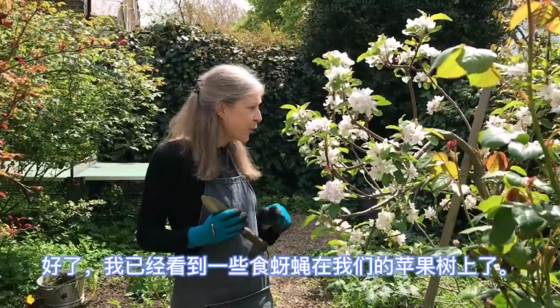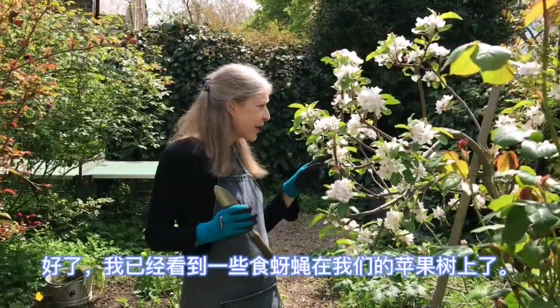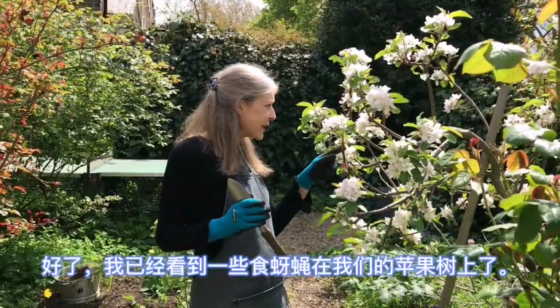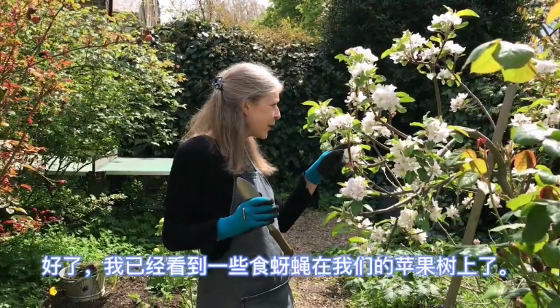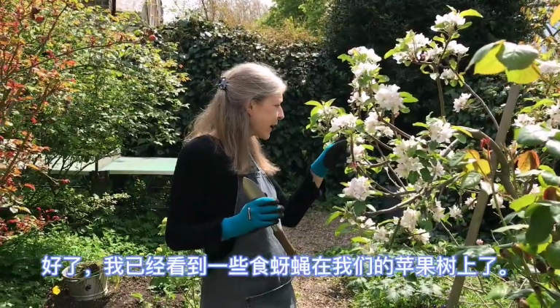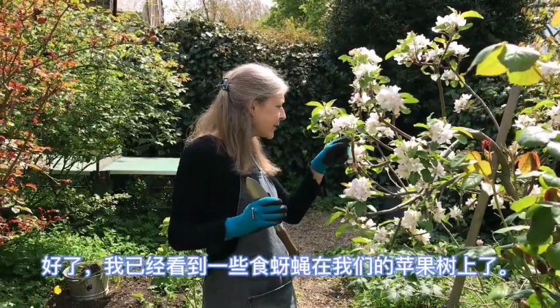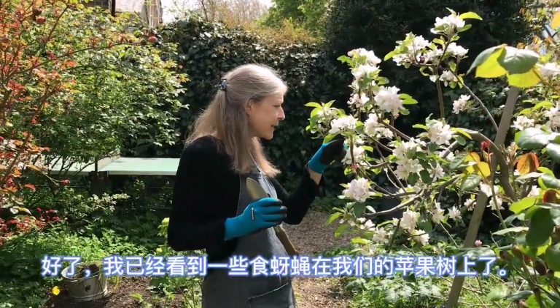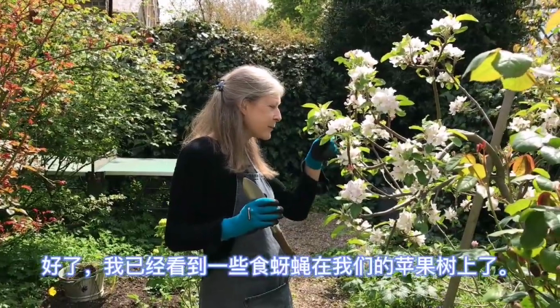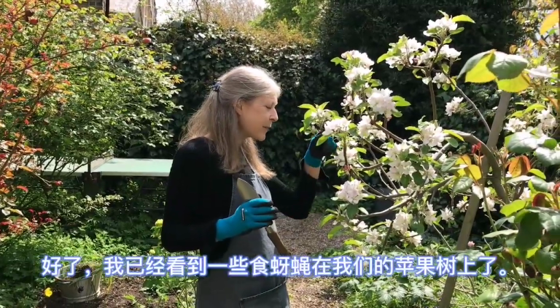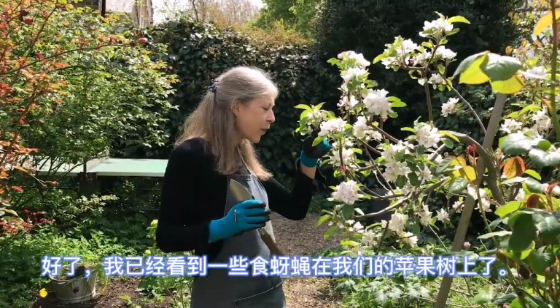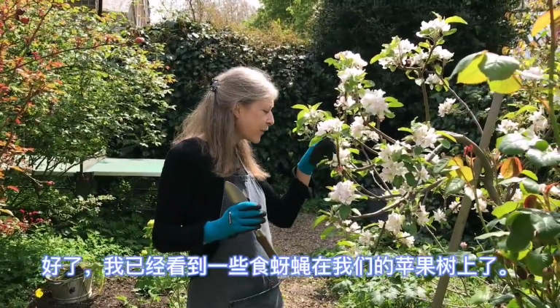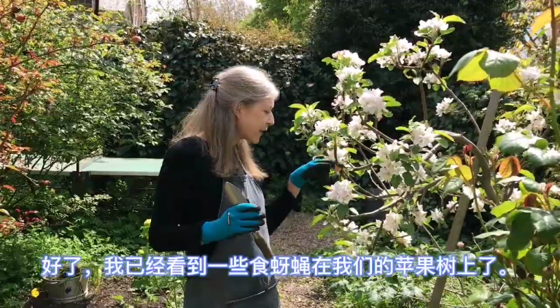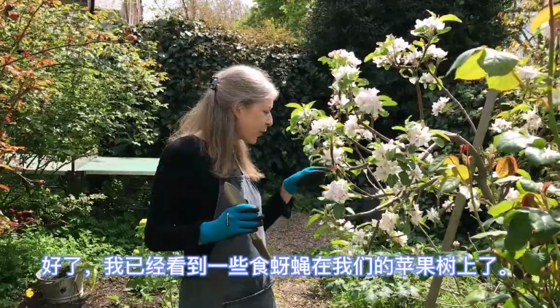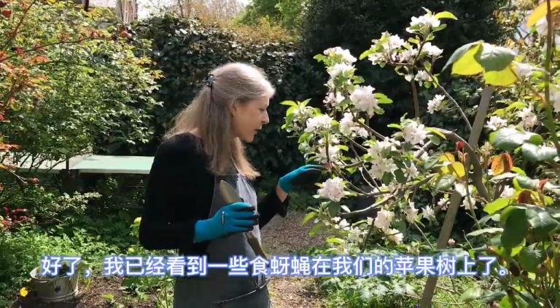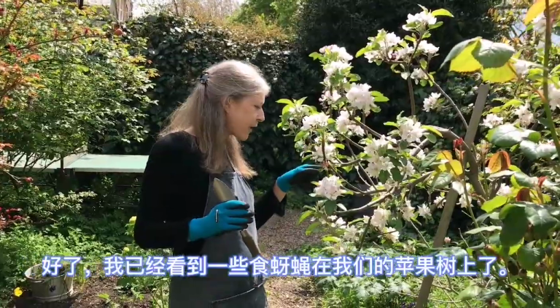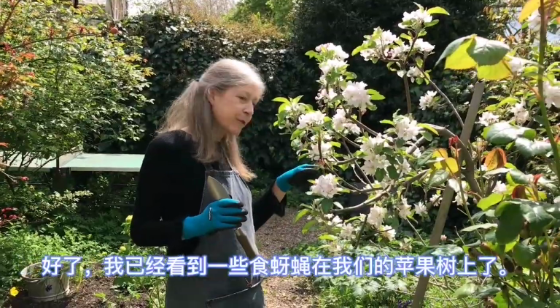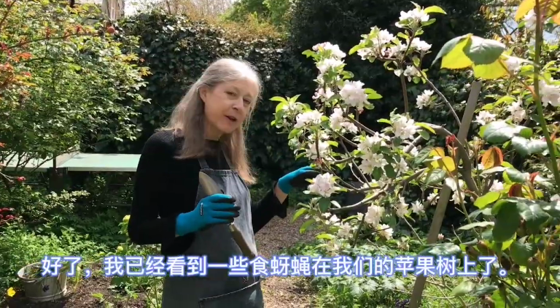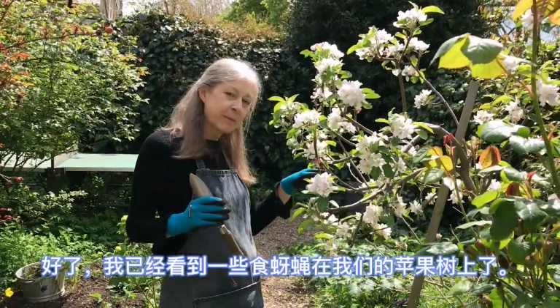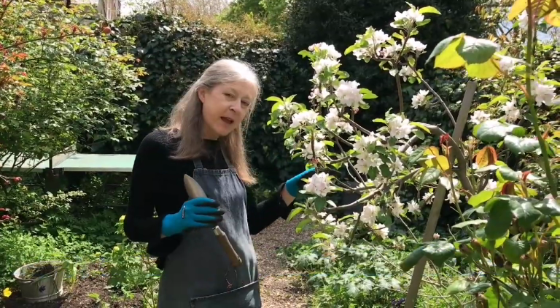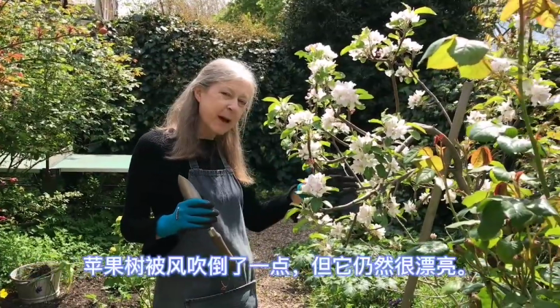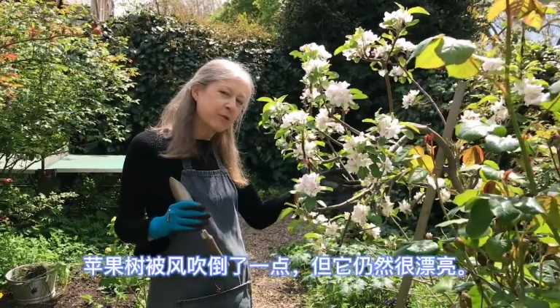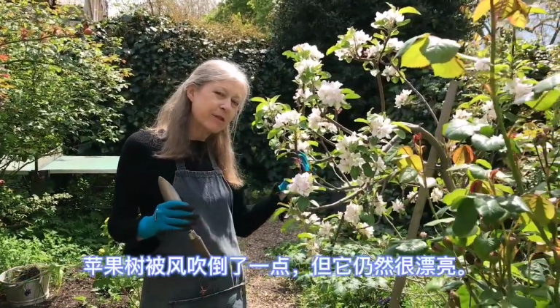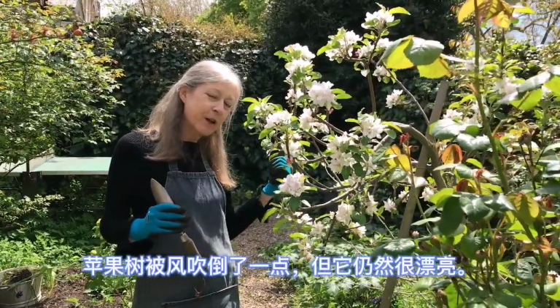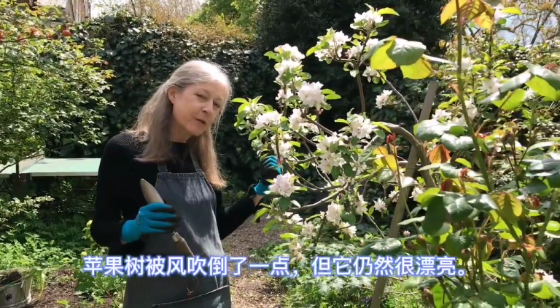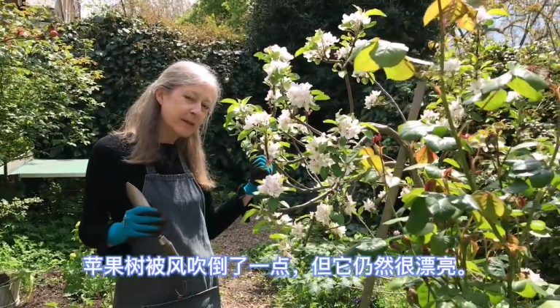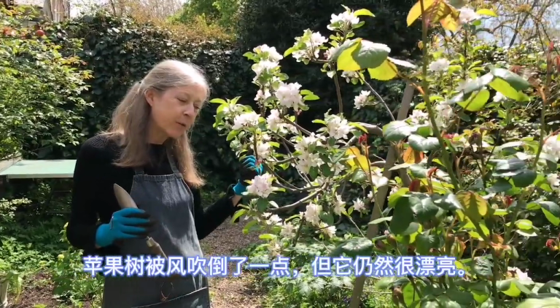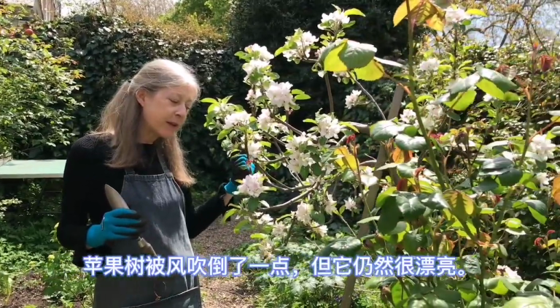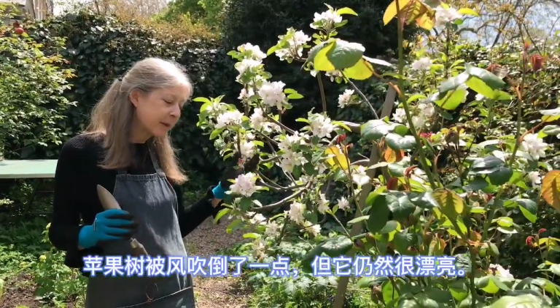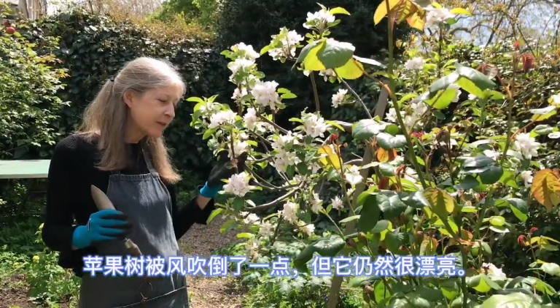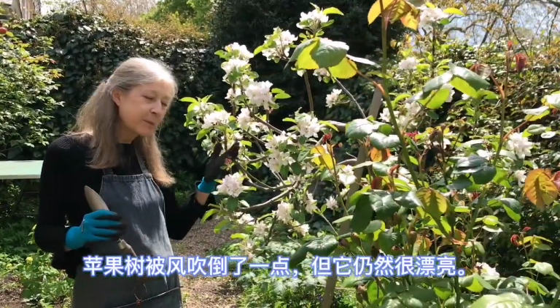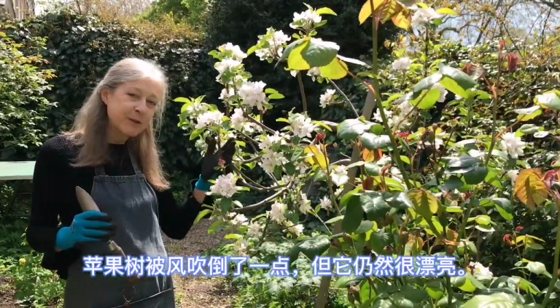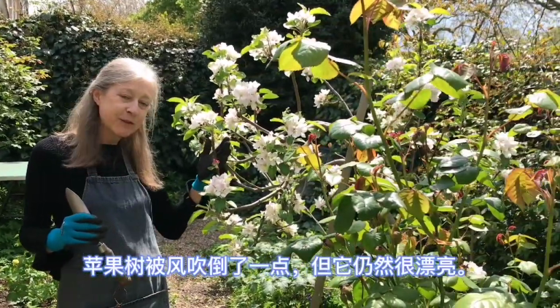Already I can see some hoverflies on our apple tree. The apple tree fell over a bit in the wind but it's still beautiful.